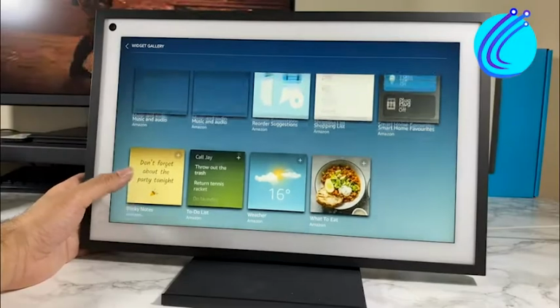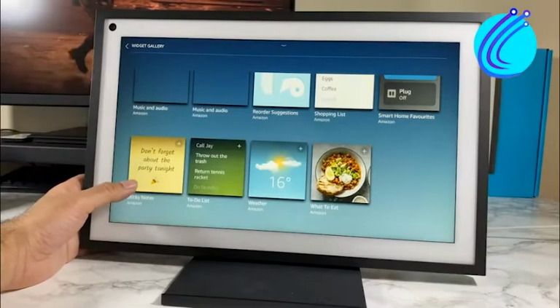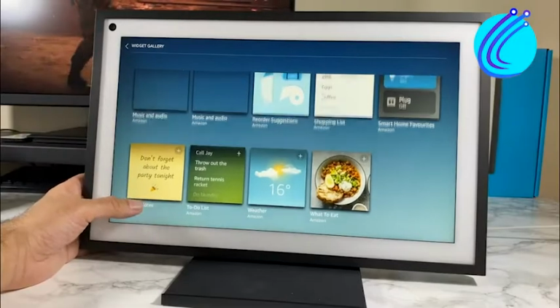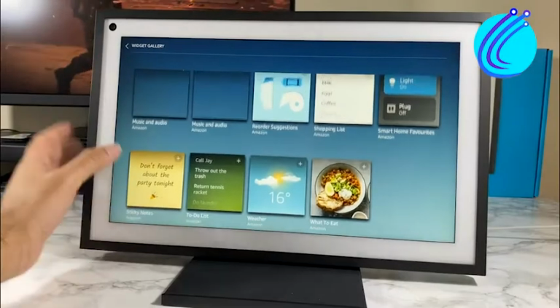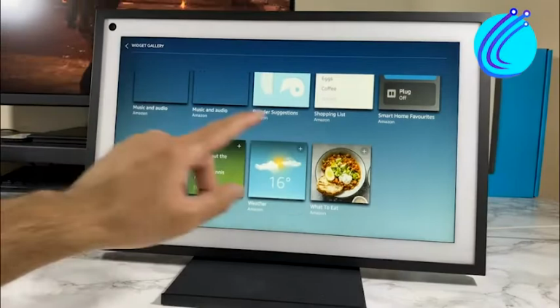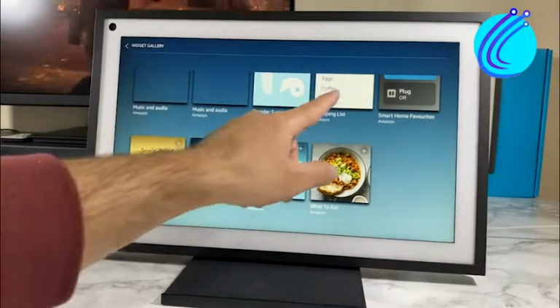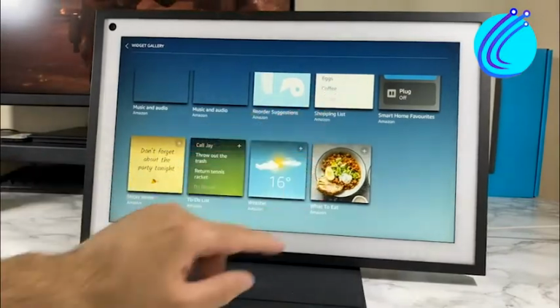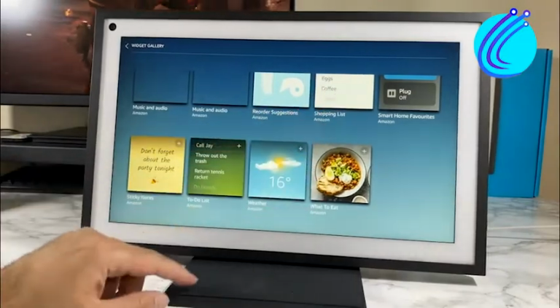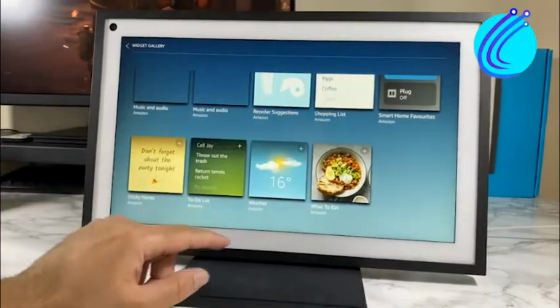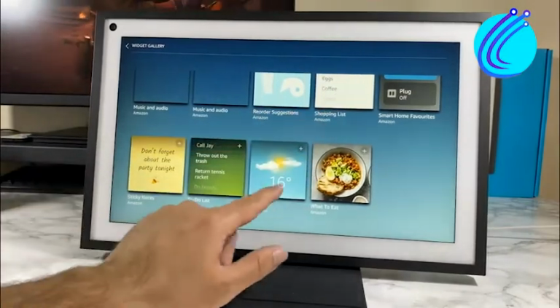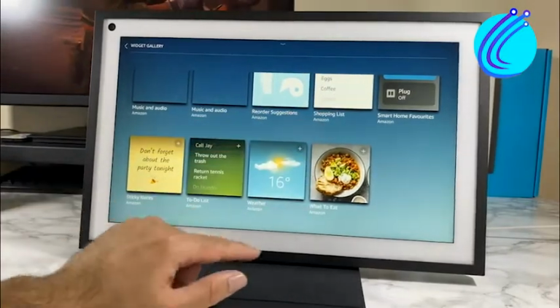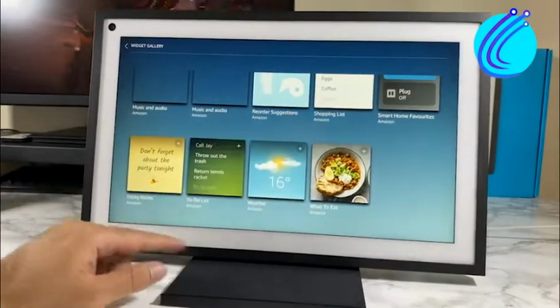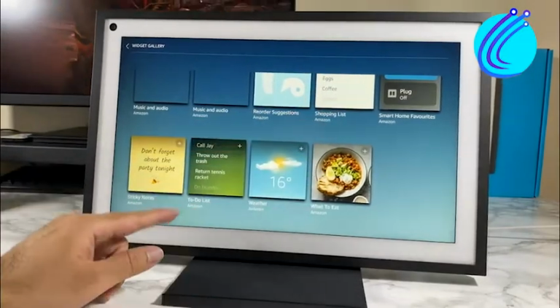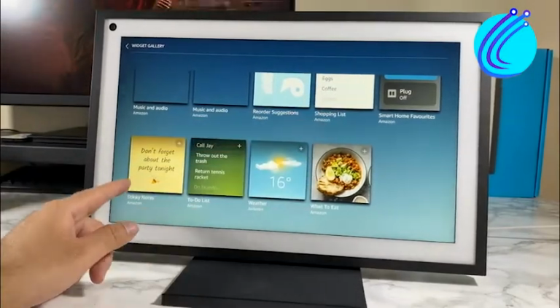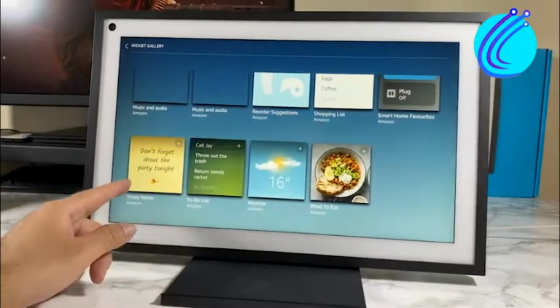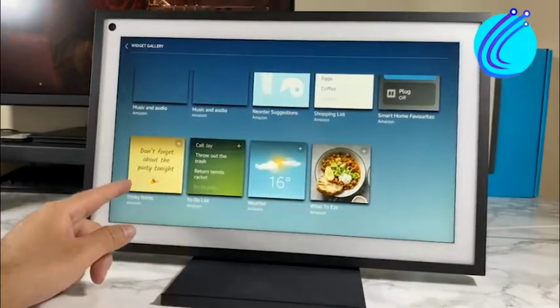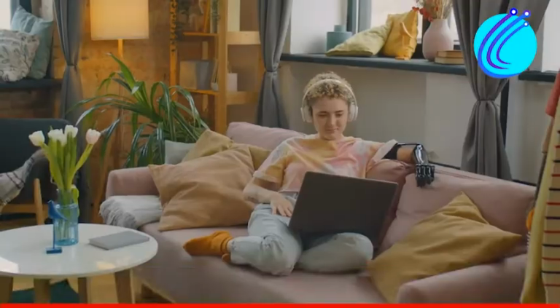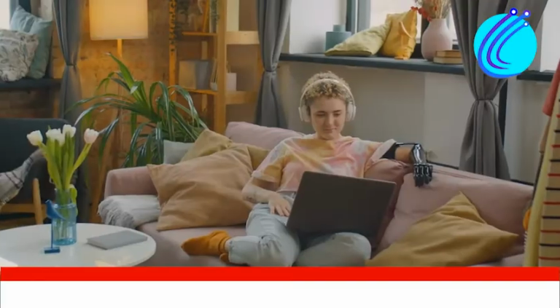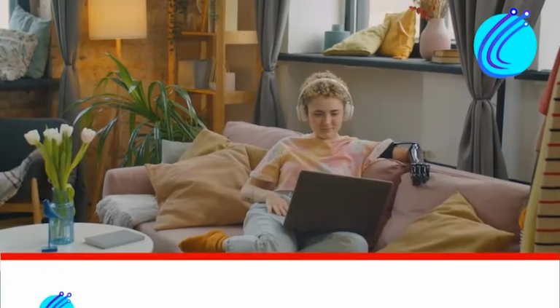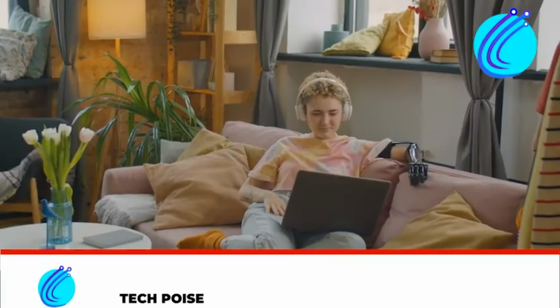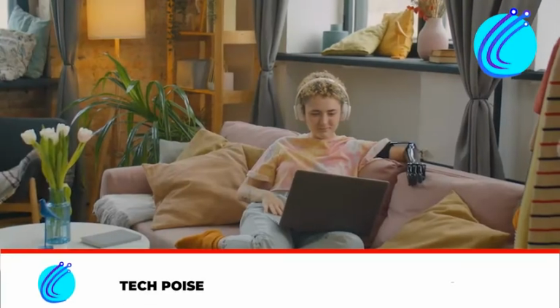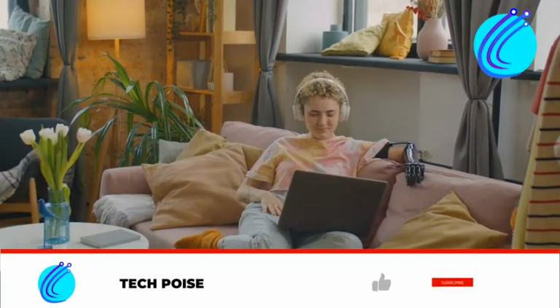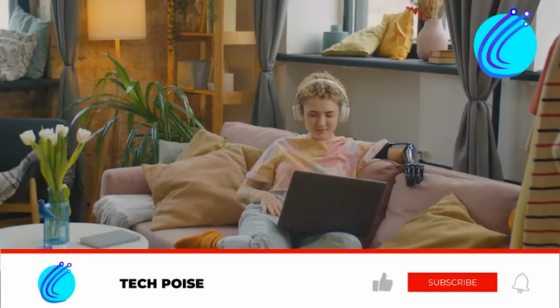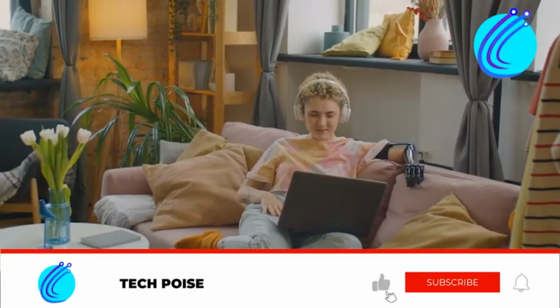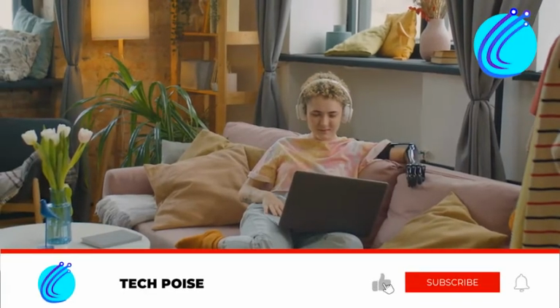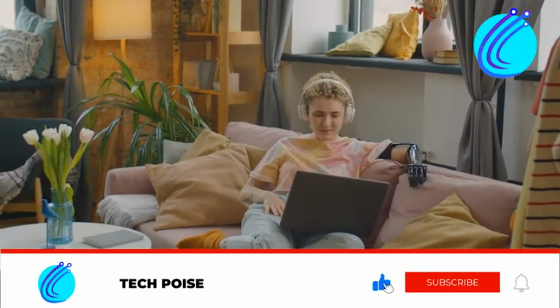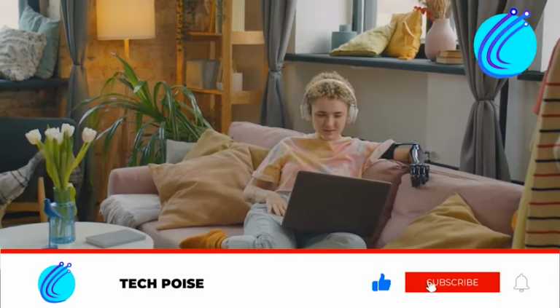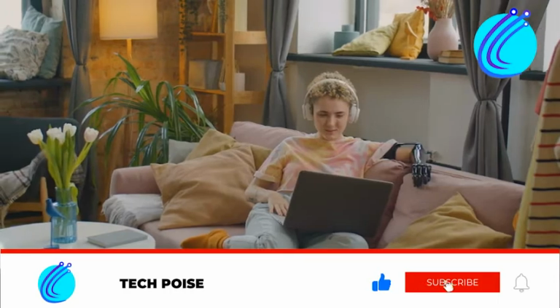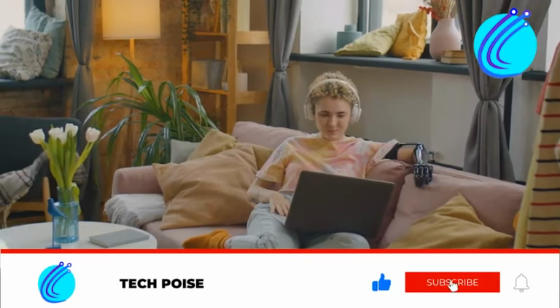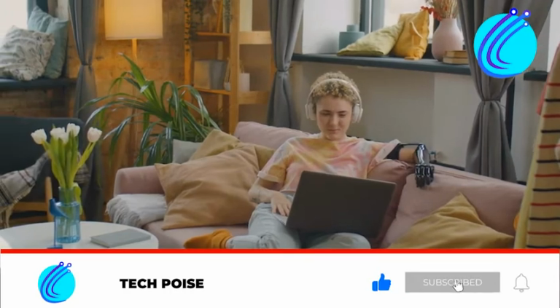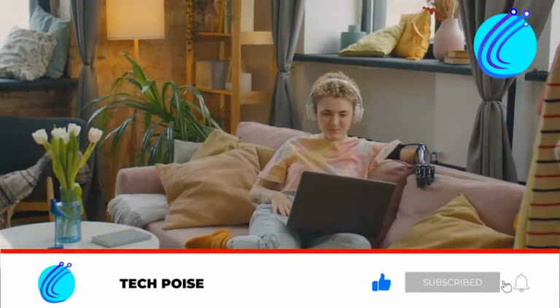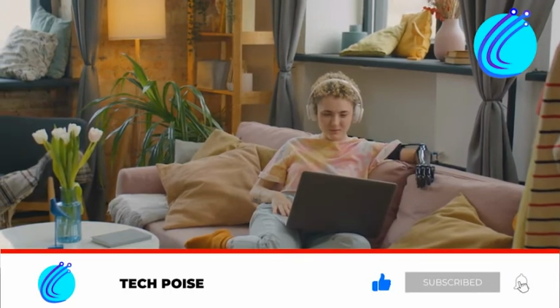For more awesome things to do with Echo Show 15, subscribe to this channel with notifications so you know when we upload.